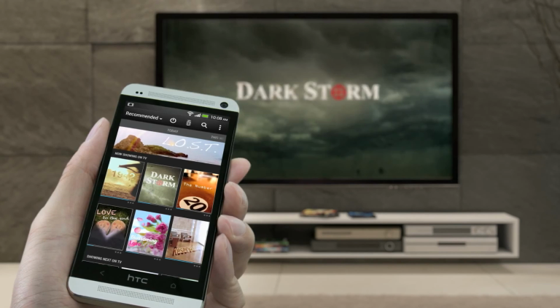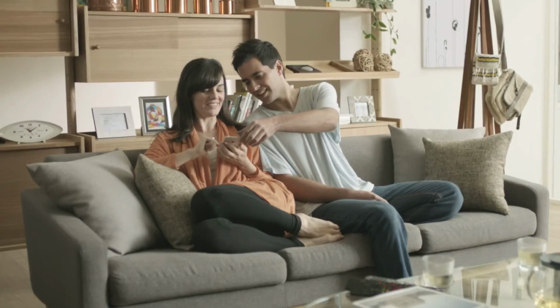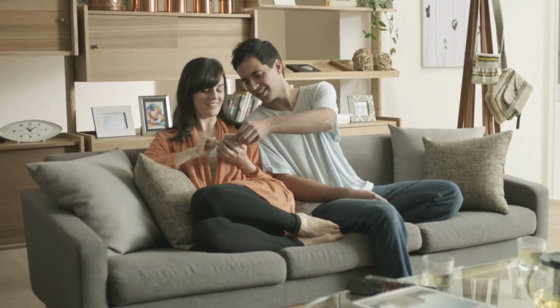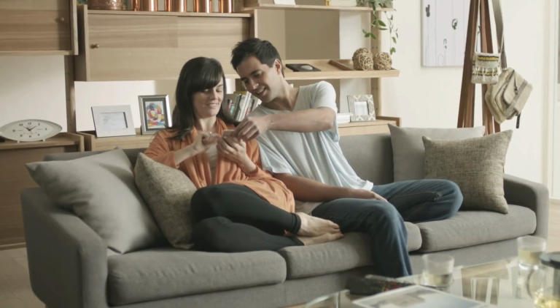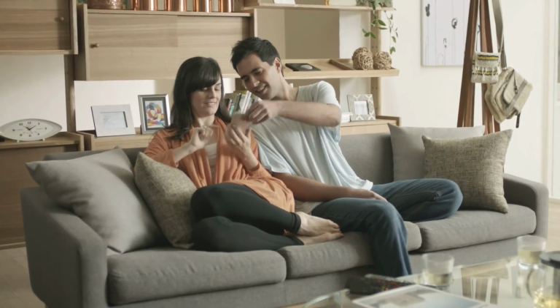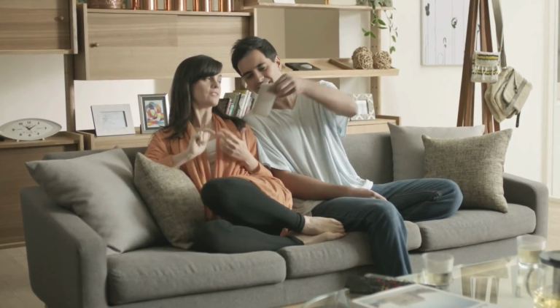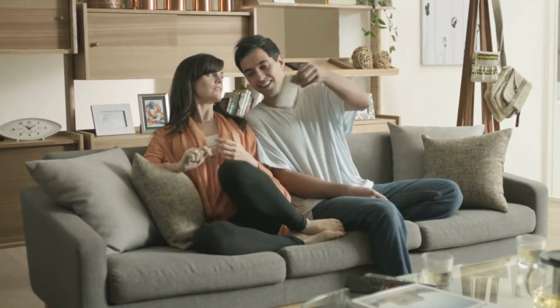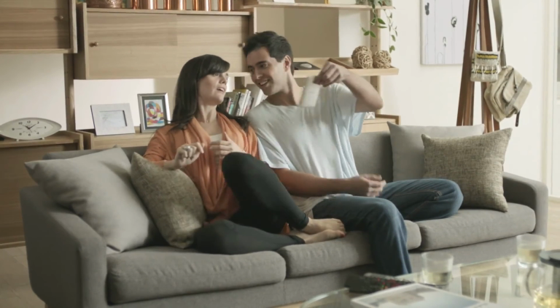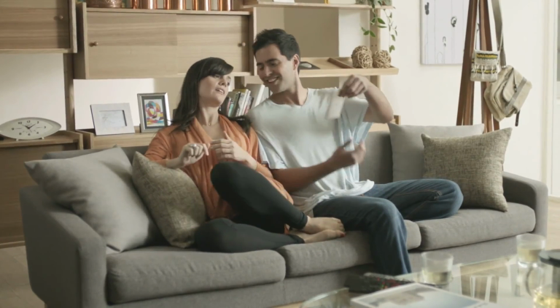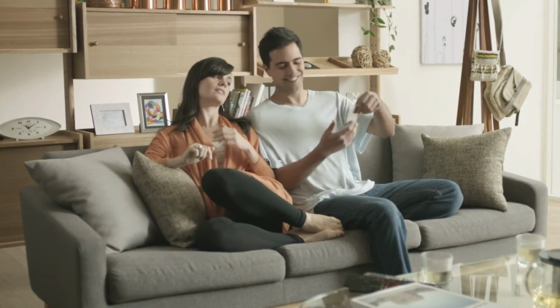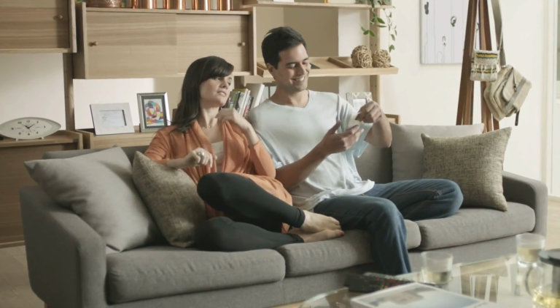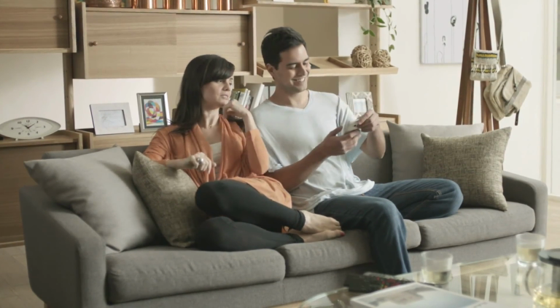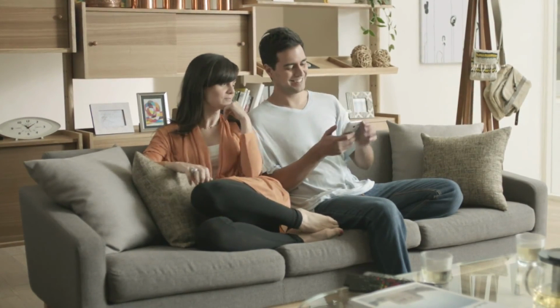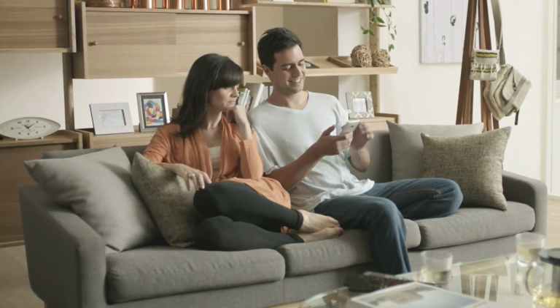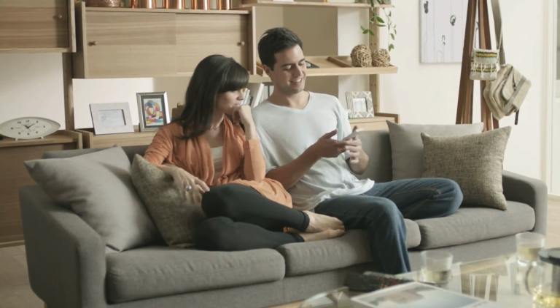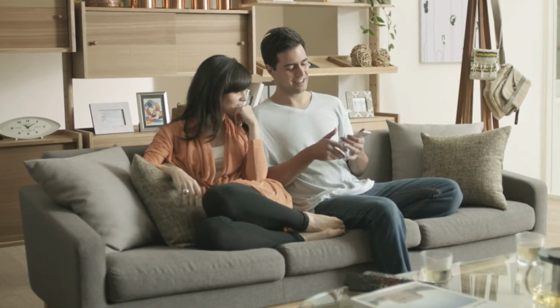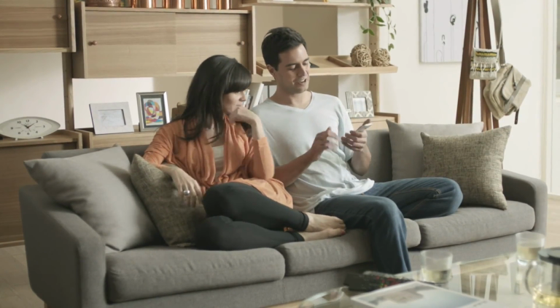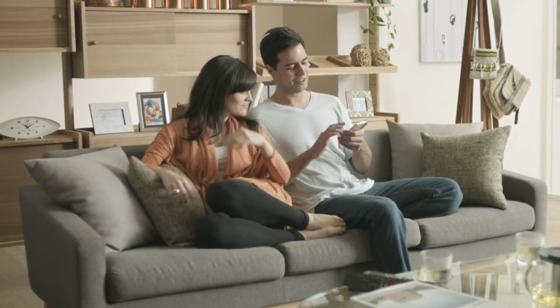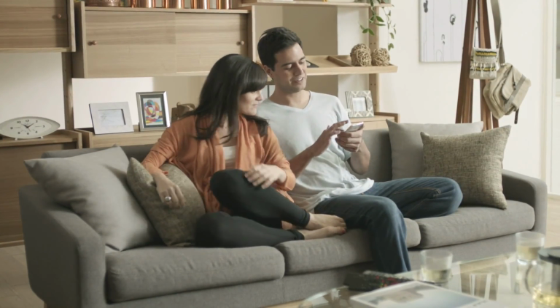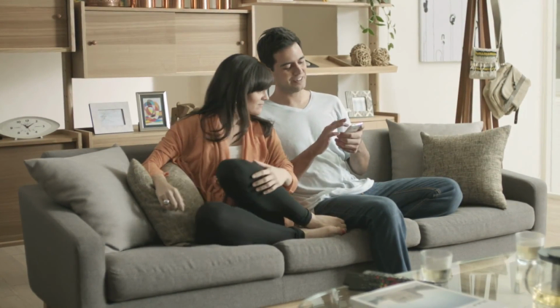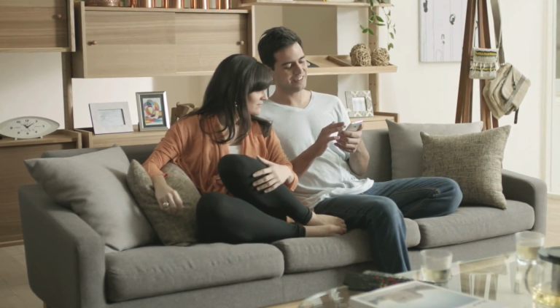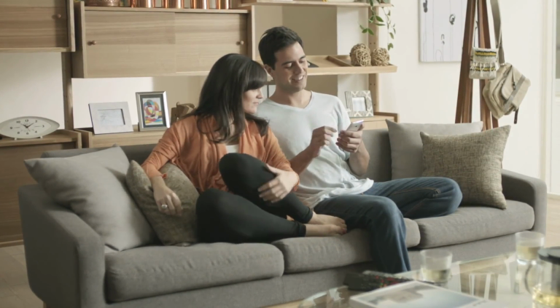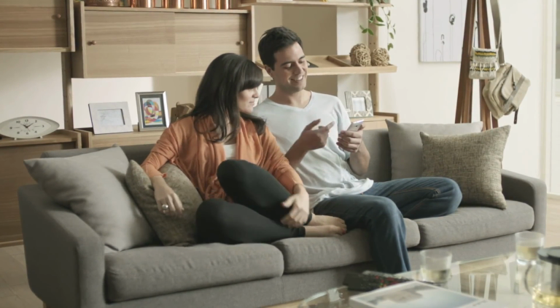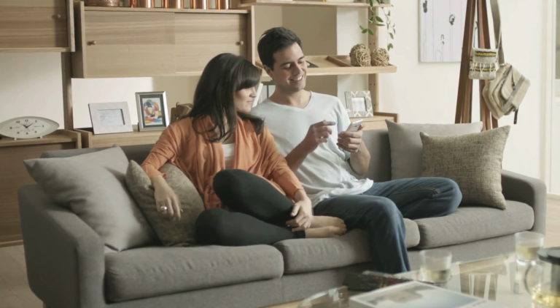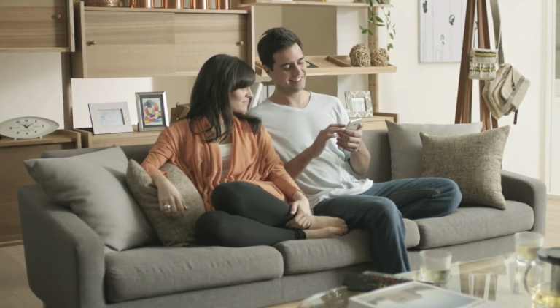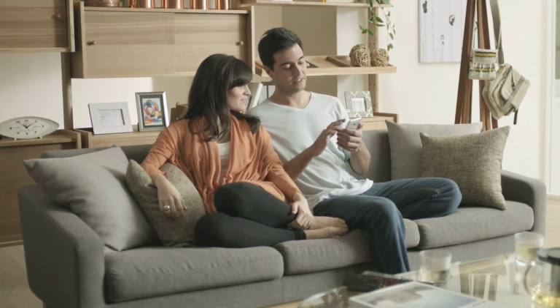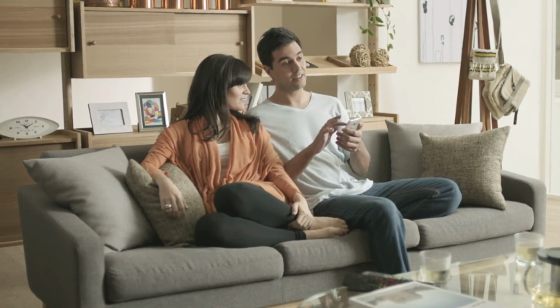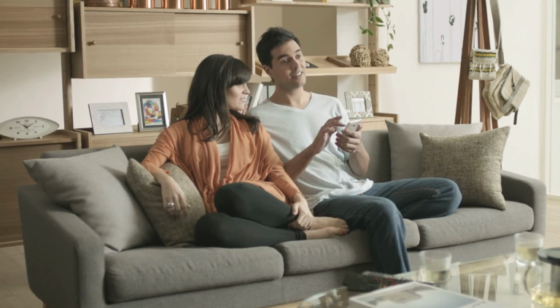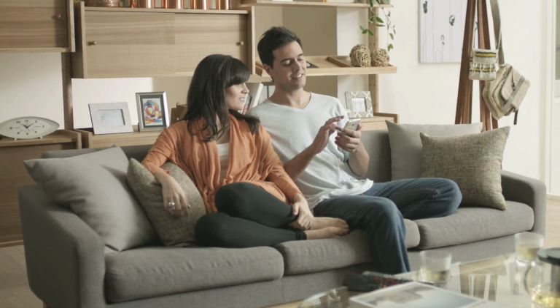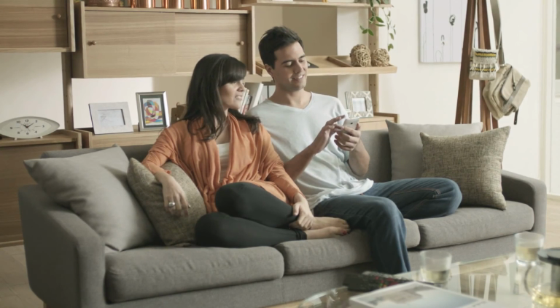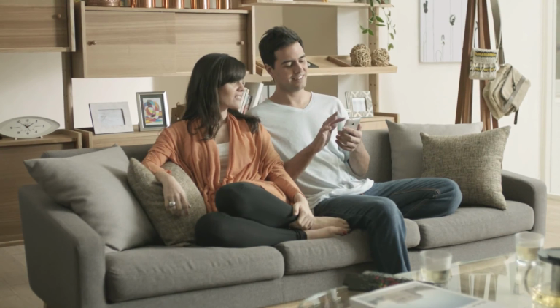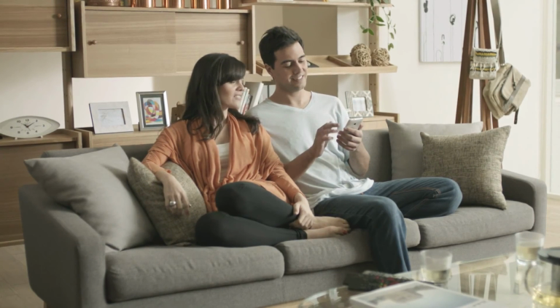With Sense TV, your phone becomes an interactive TV guide and all-in-one remote control.